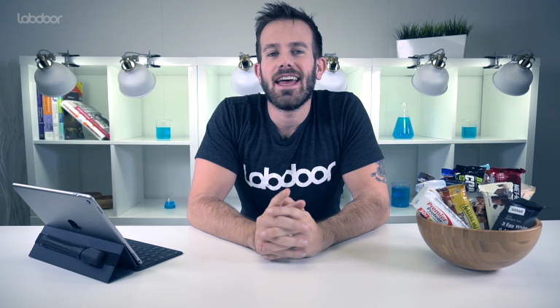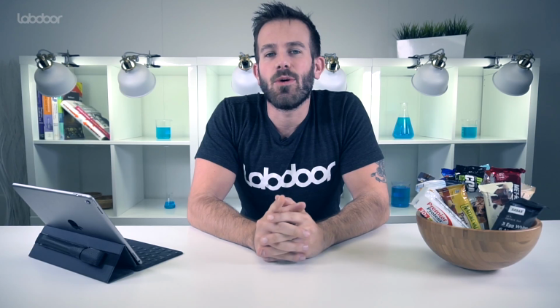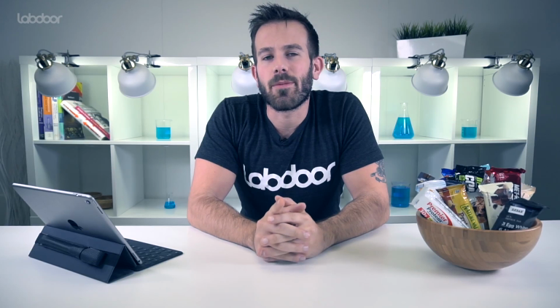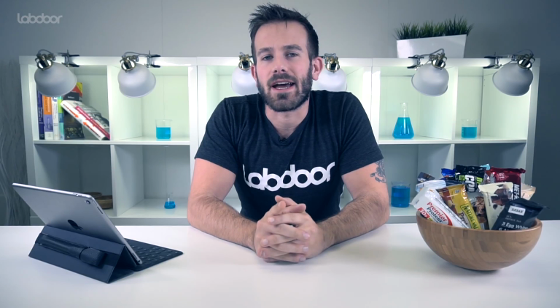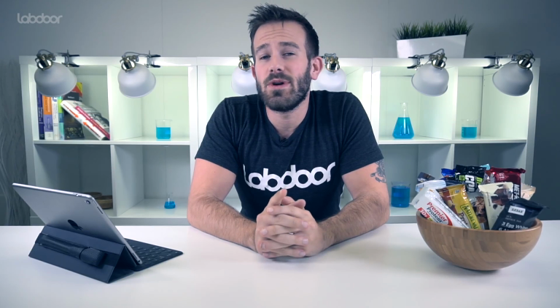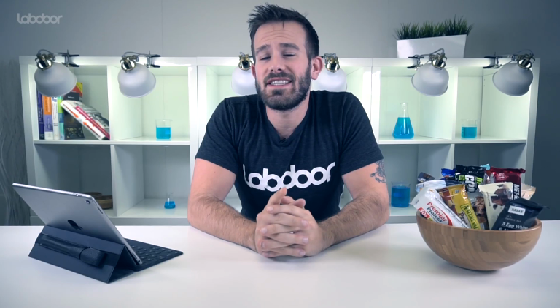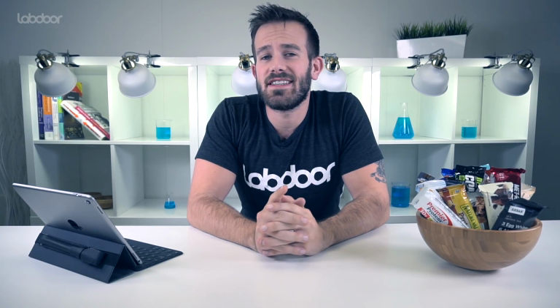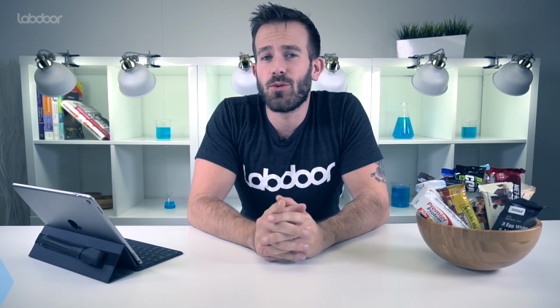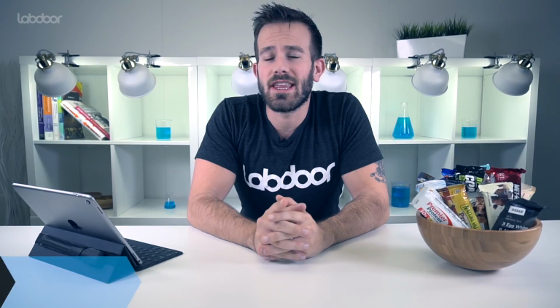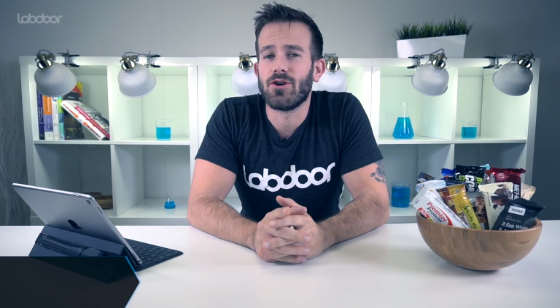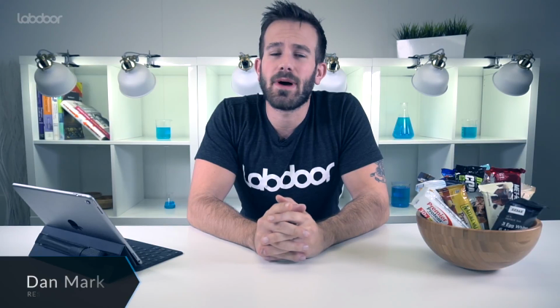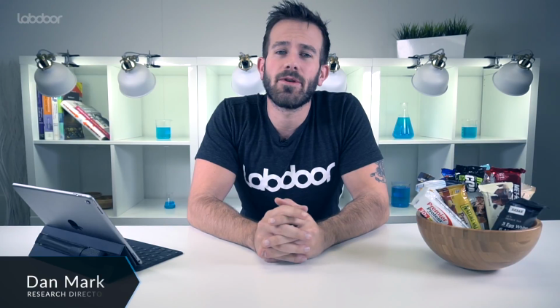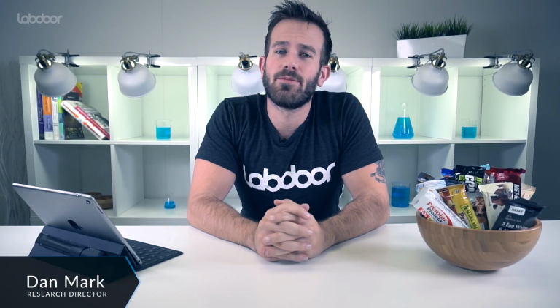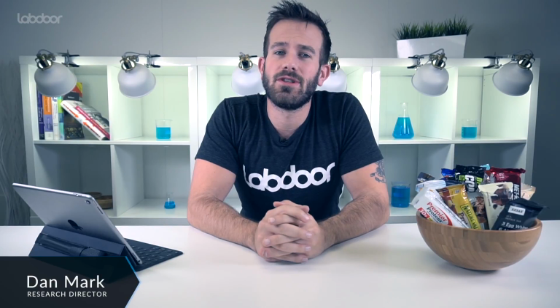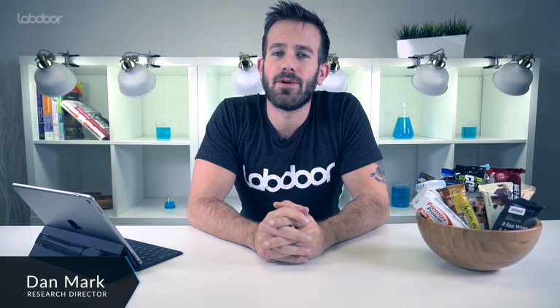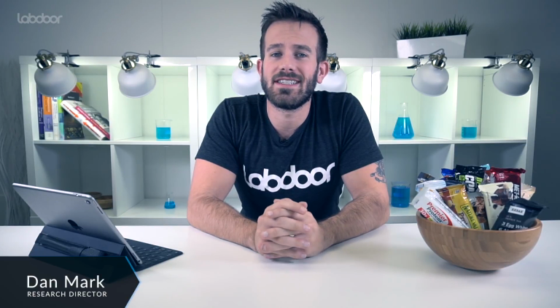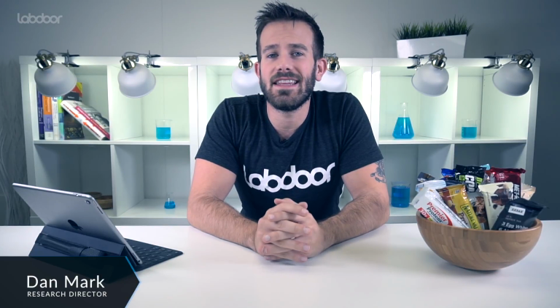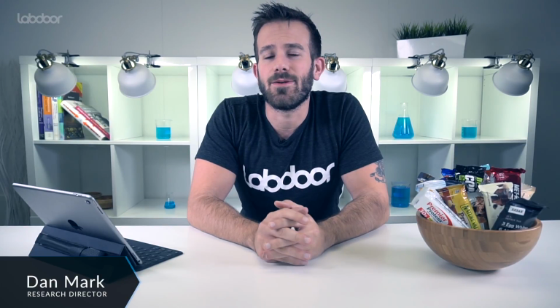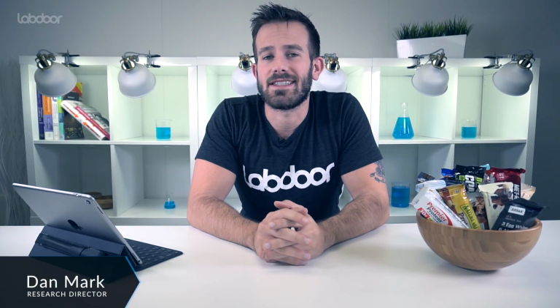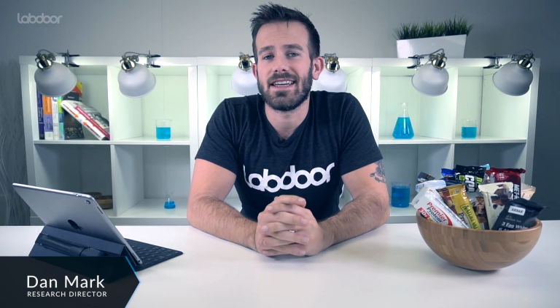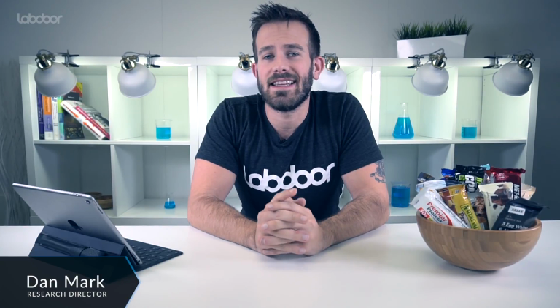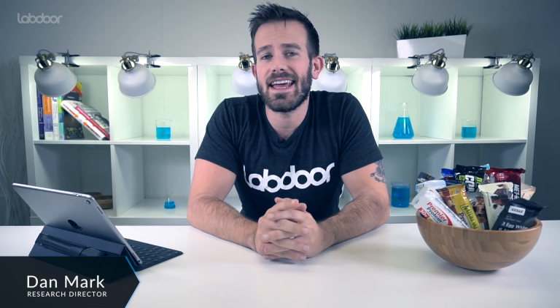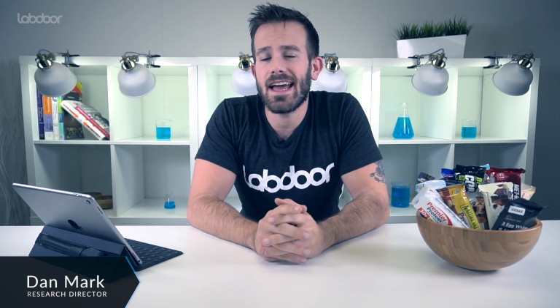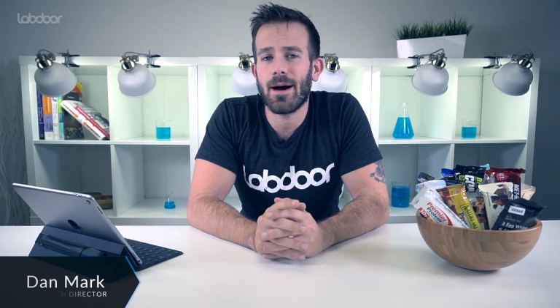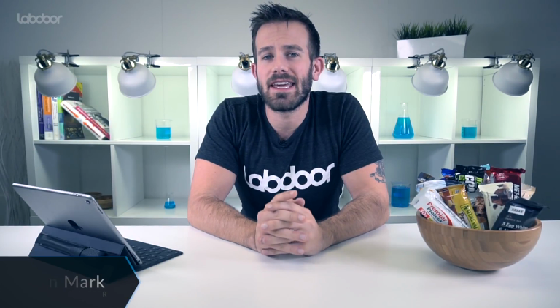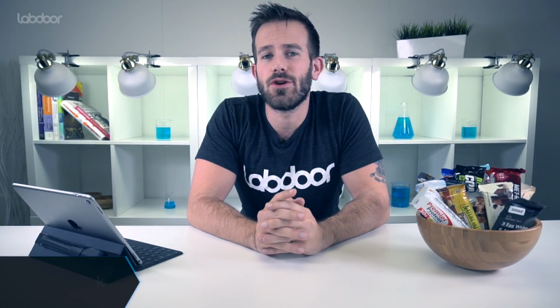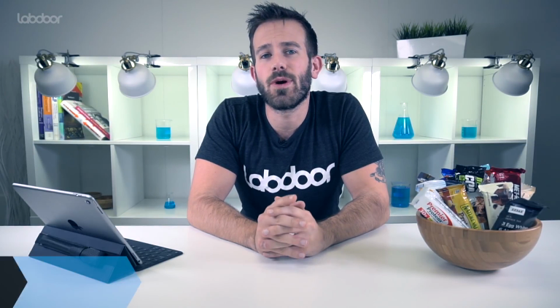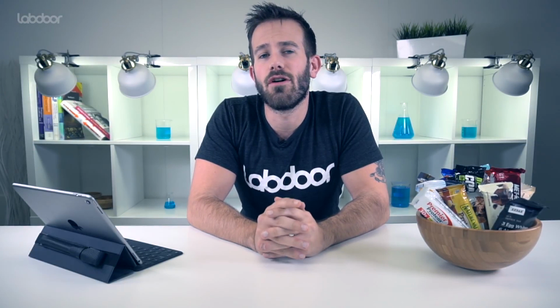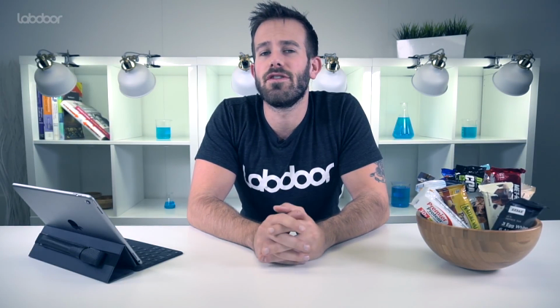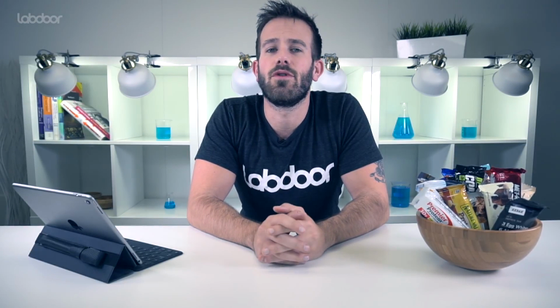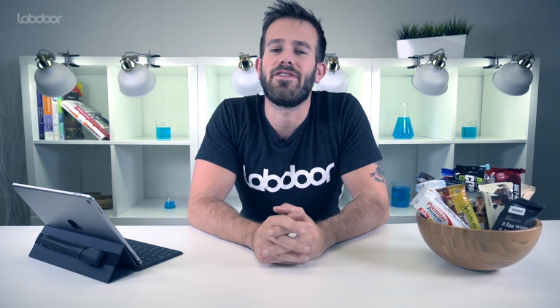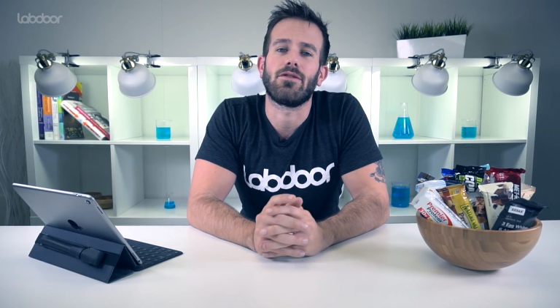Hey, welcome back. We just tested 20 of the most popular protein bars in the US, and today I'm going to give you a quick overview of what we found.